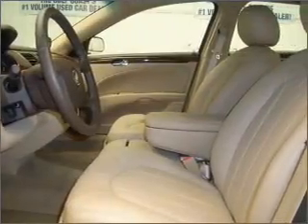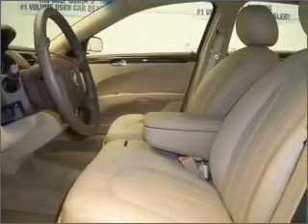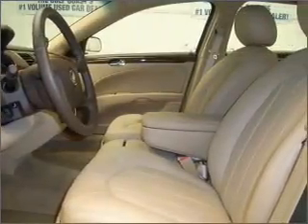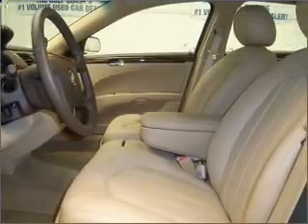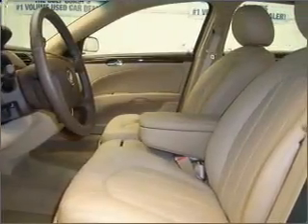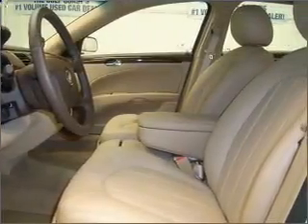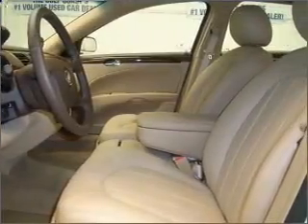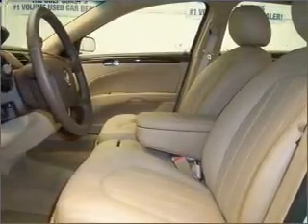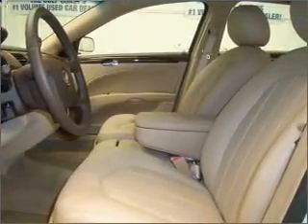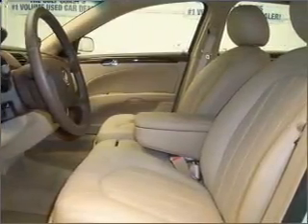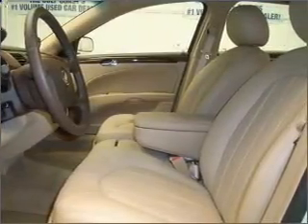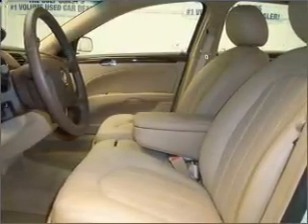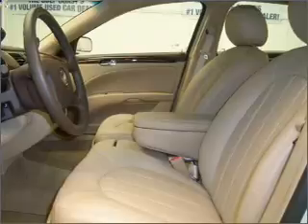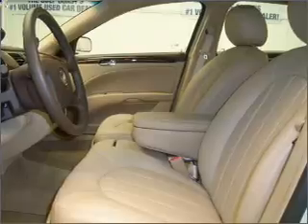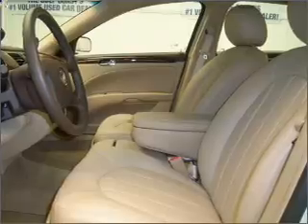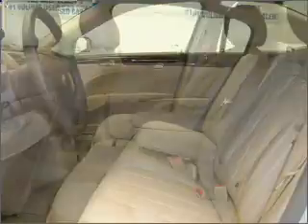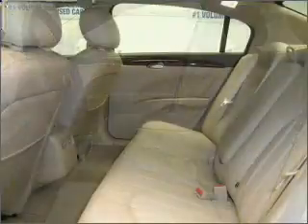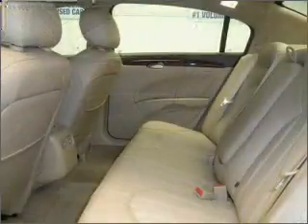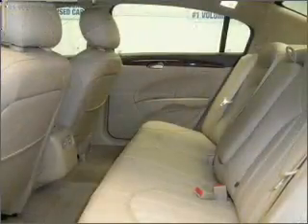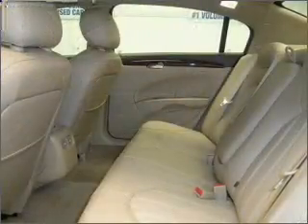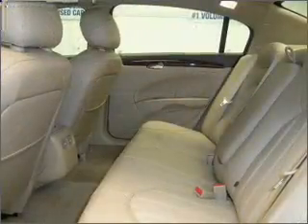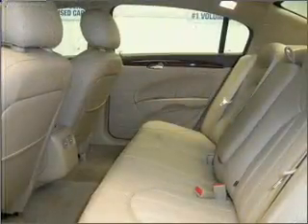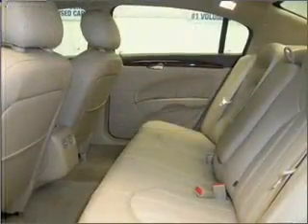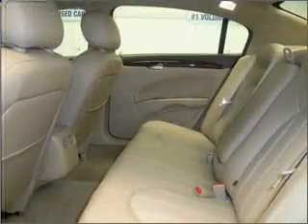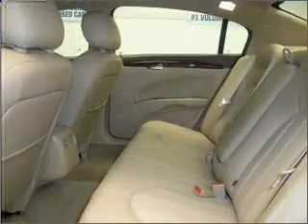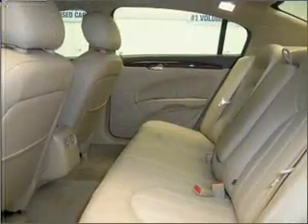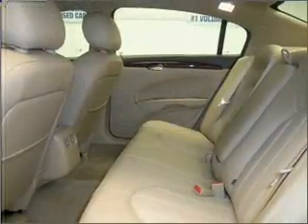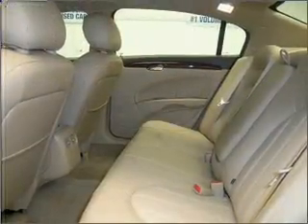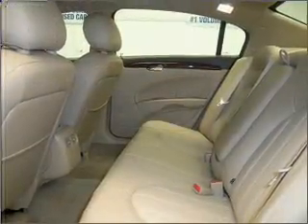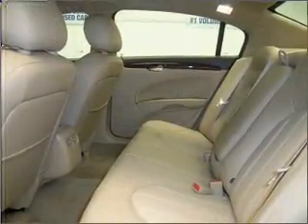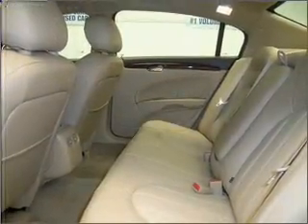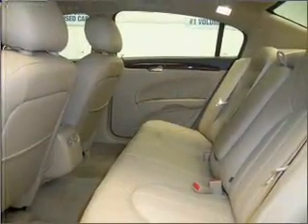We would love to put you in the driver's seat of this Lucerne. Please contact us for more information.